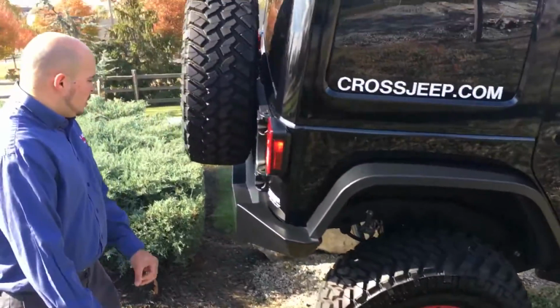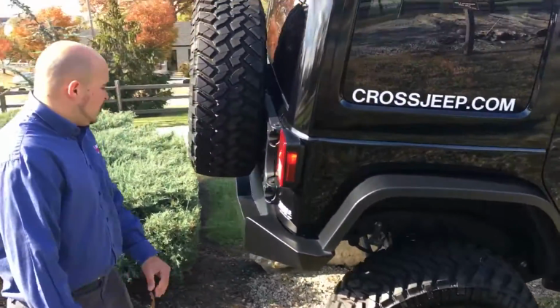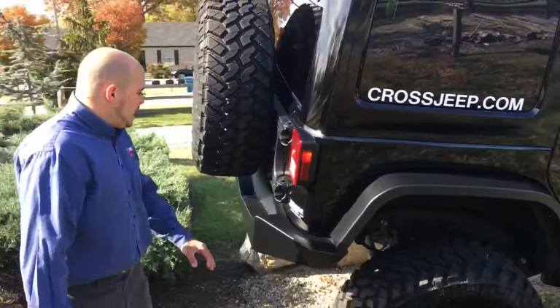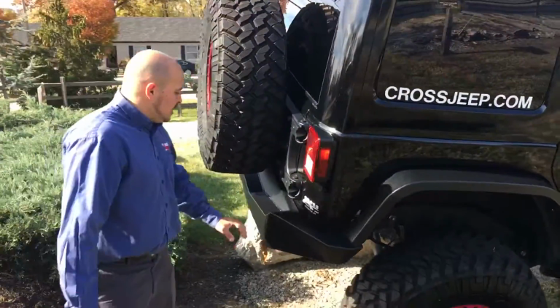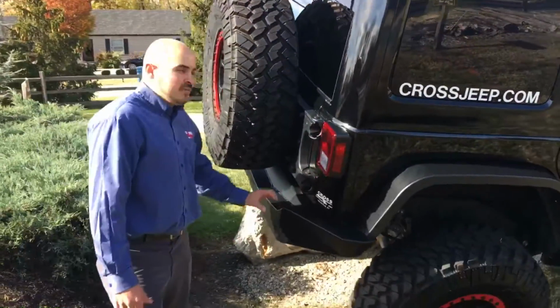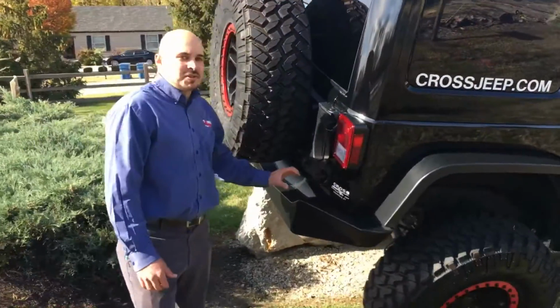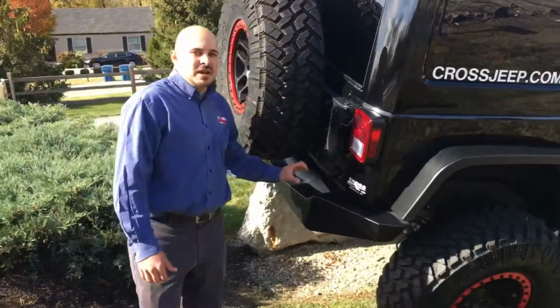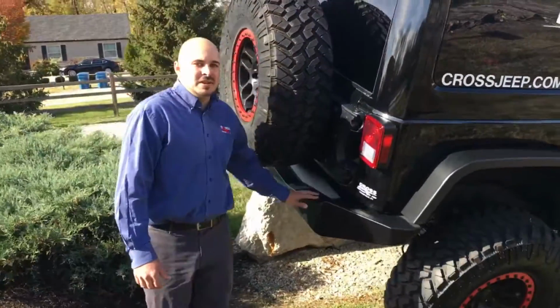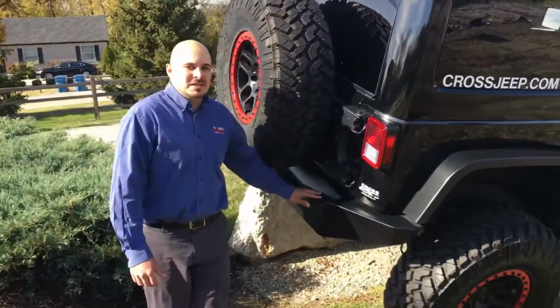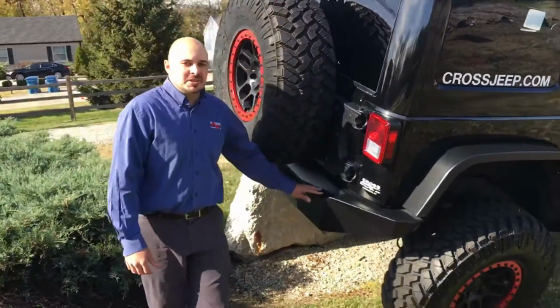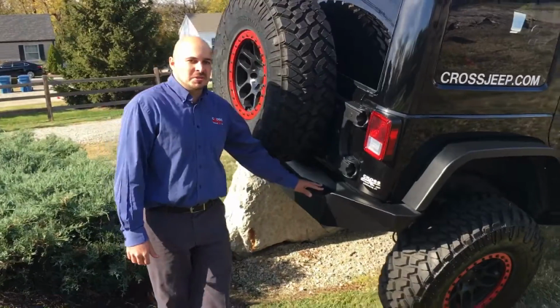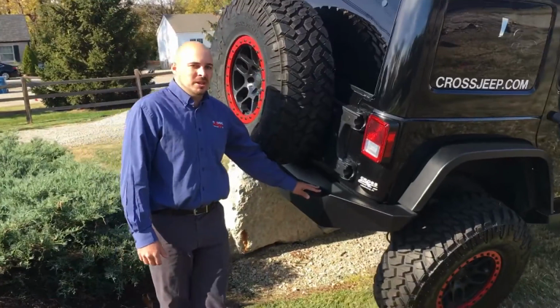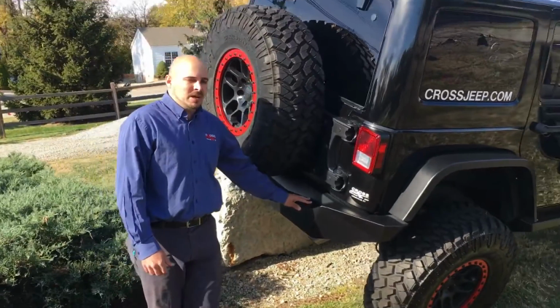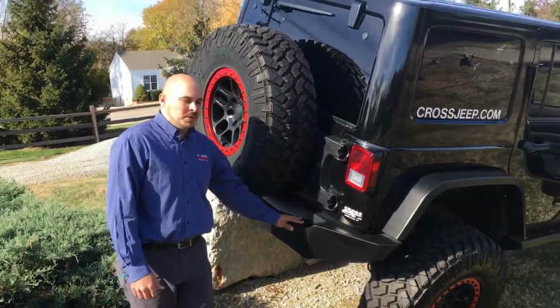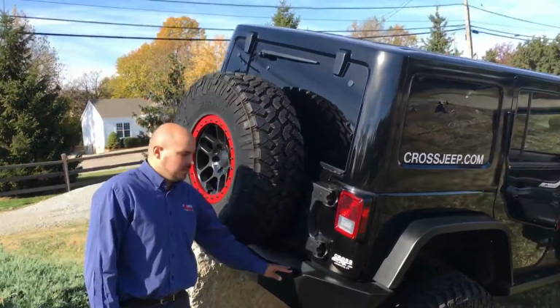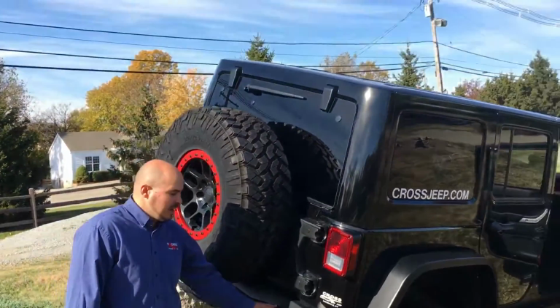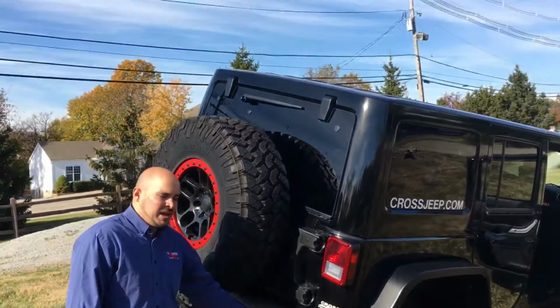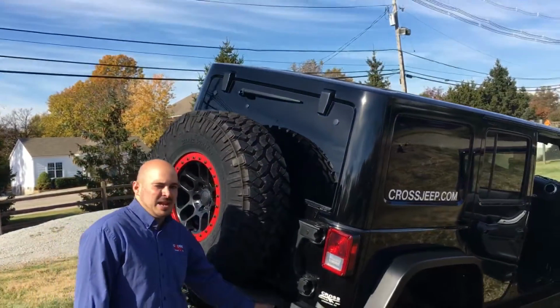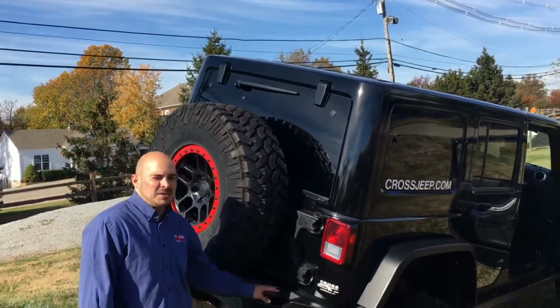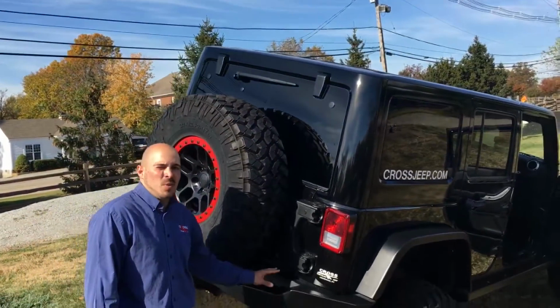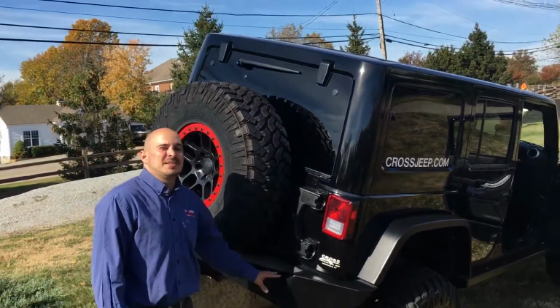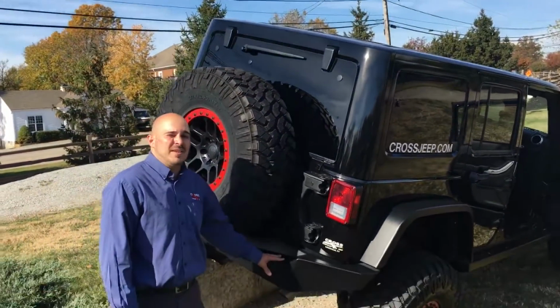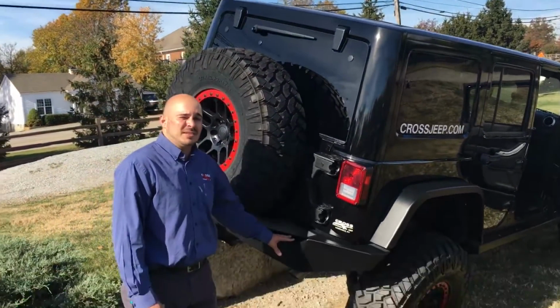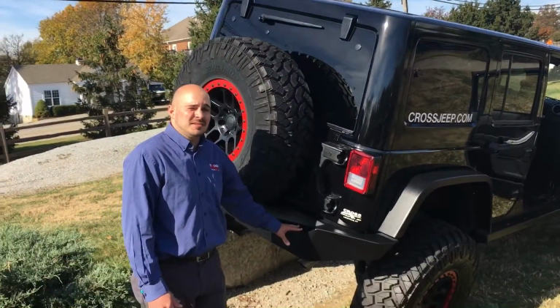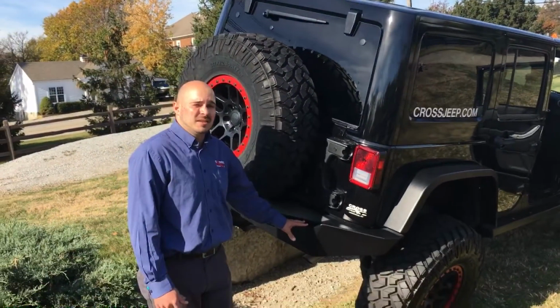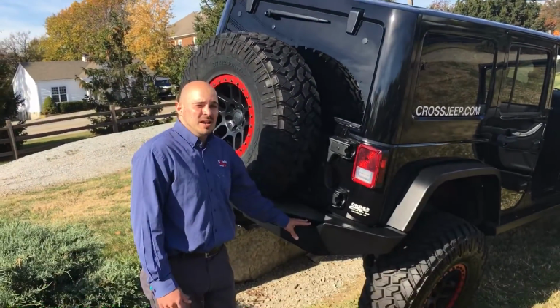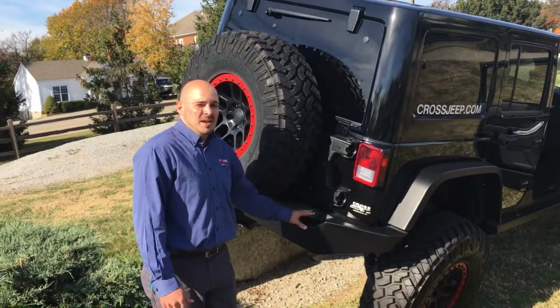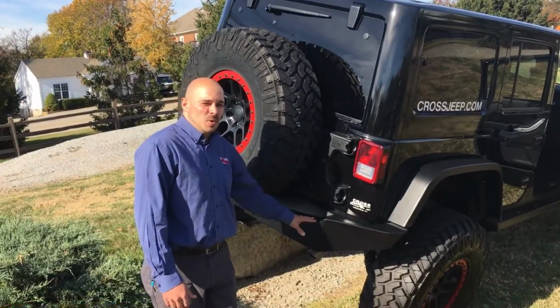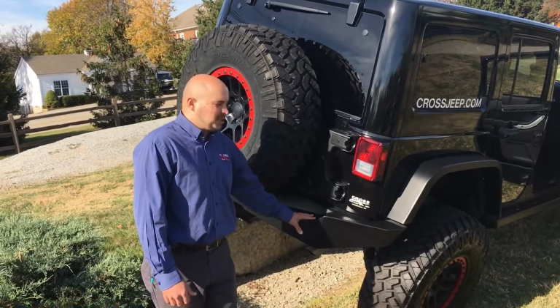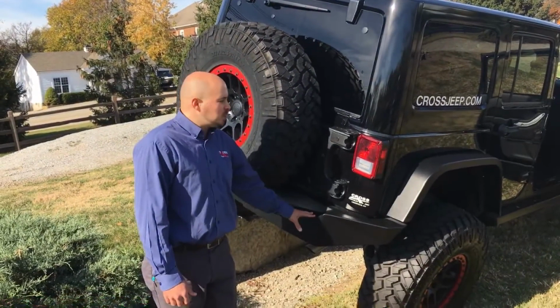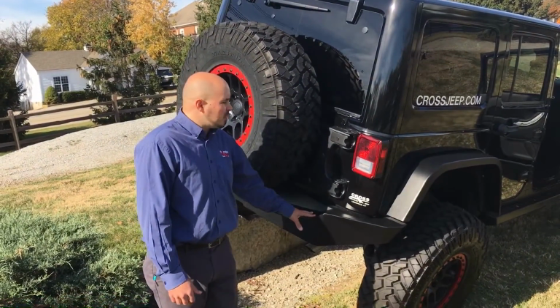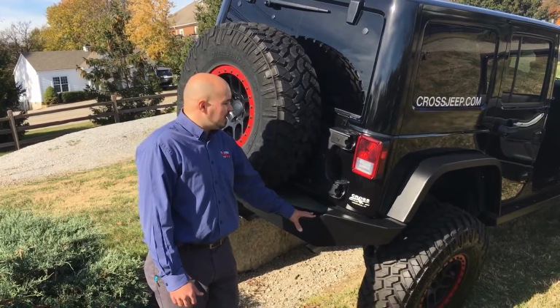Around the back here, we've also got this Nemesis Industries aluminum bumper — again offering extra weight savings as well as extra strength.